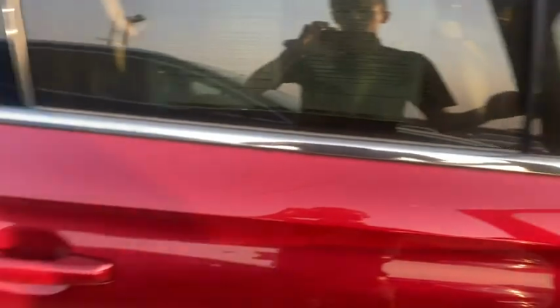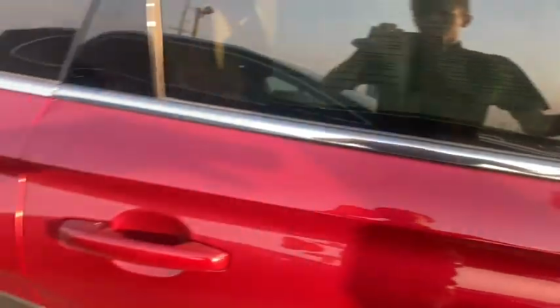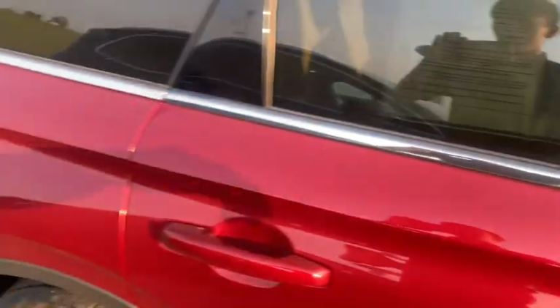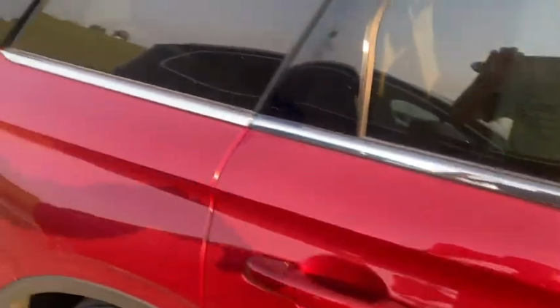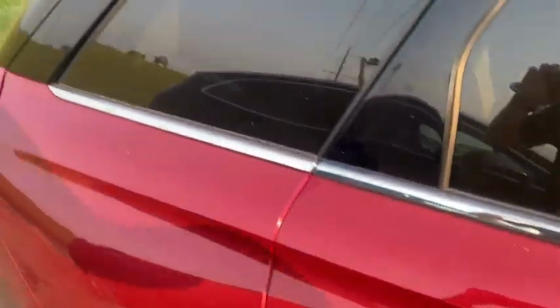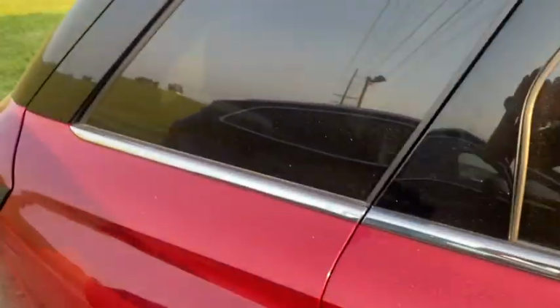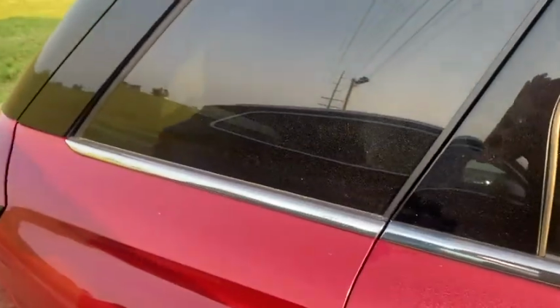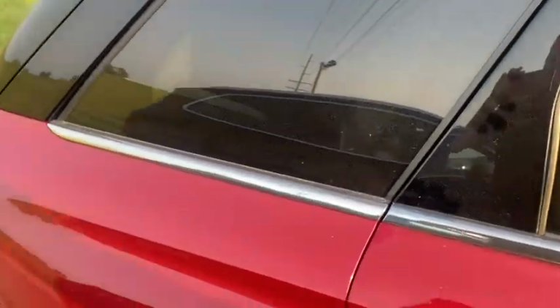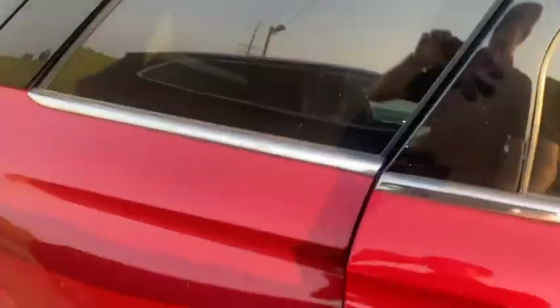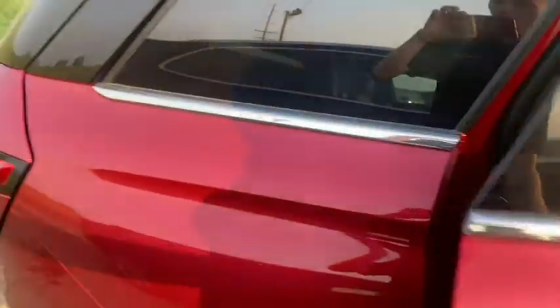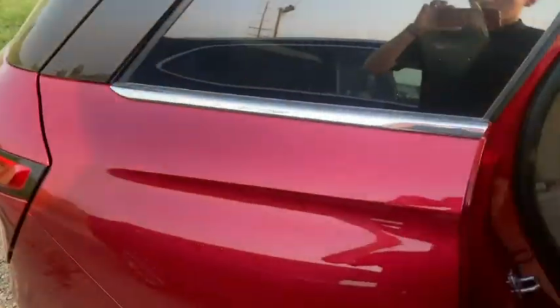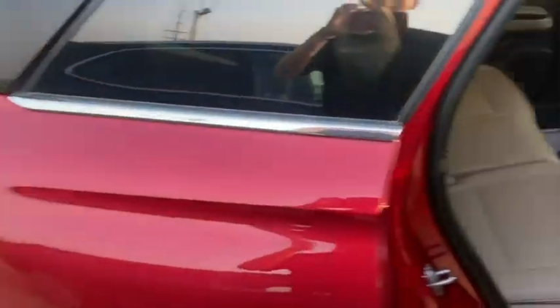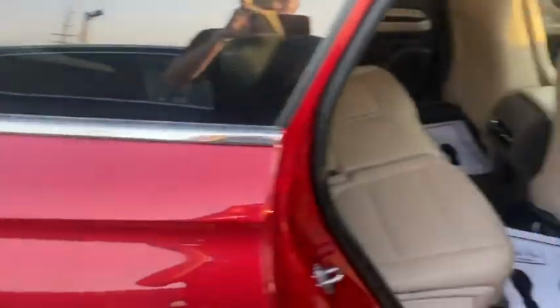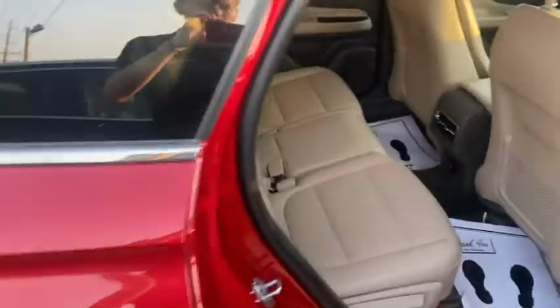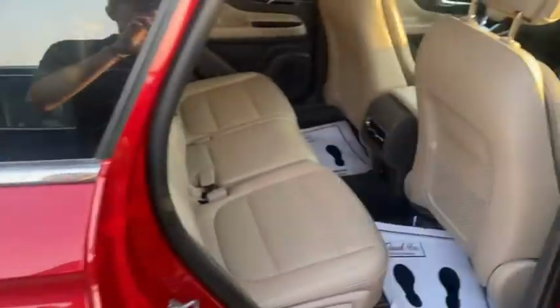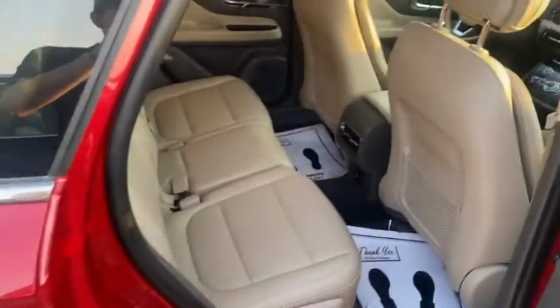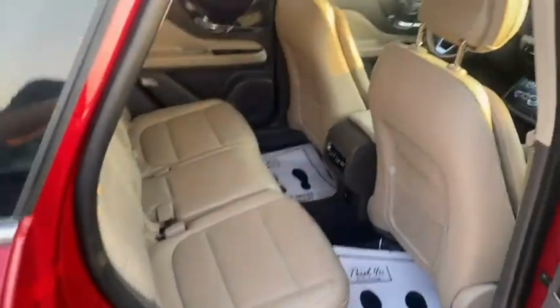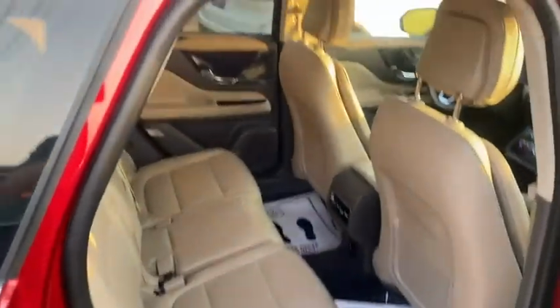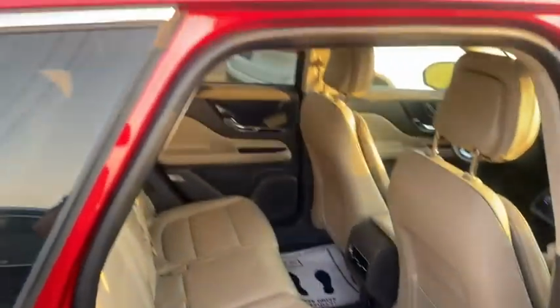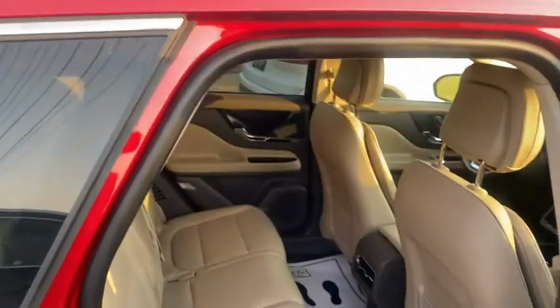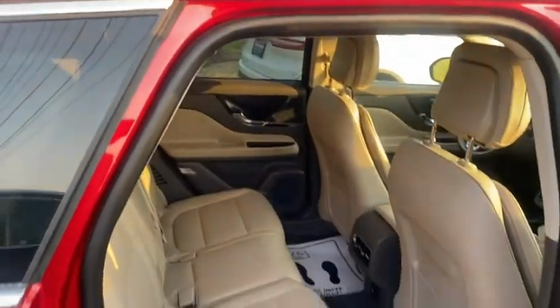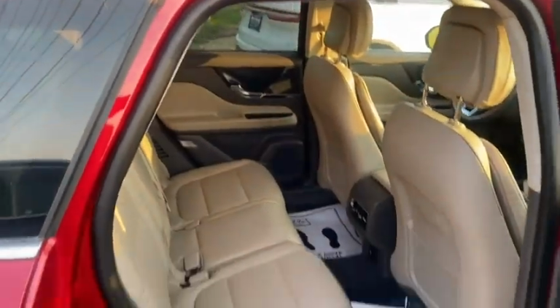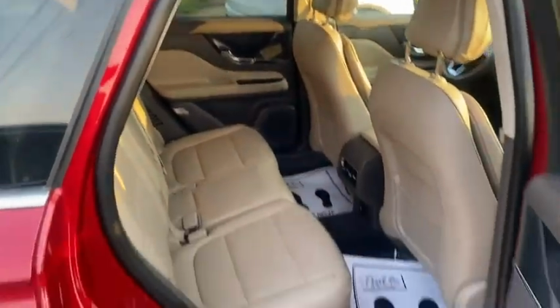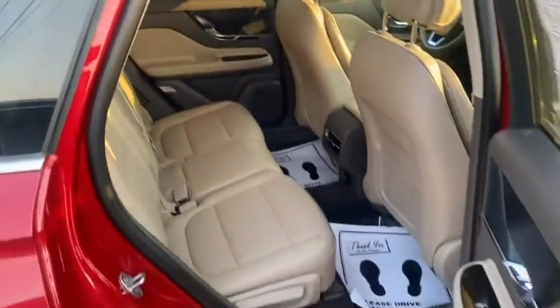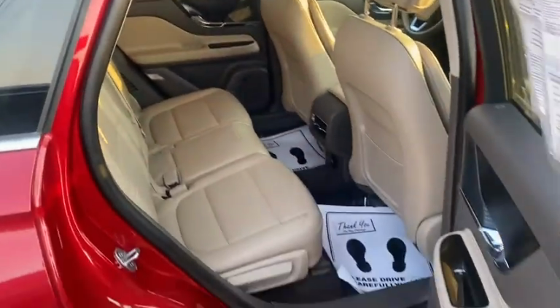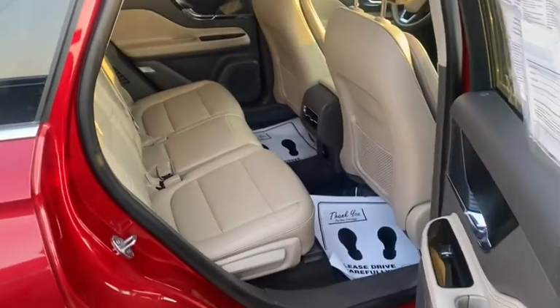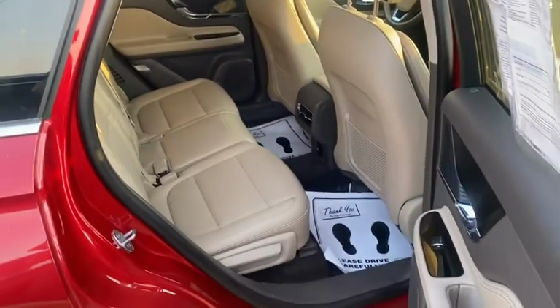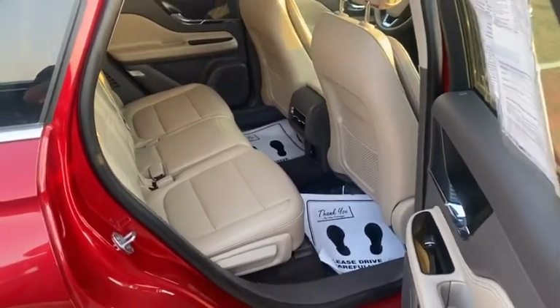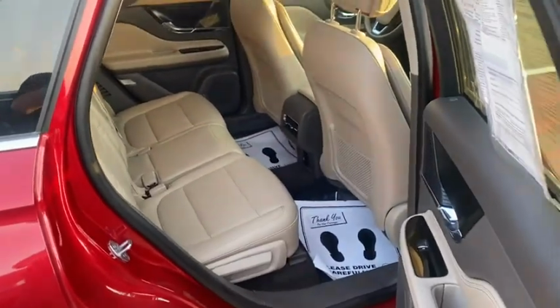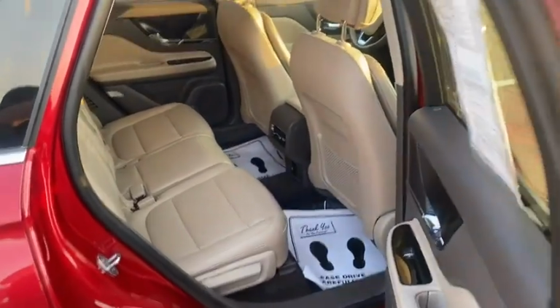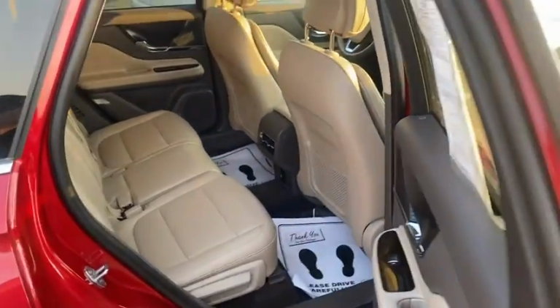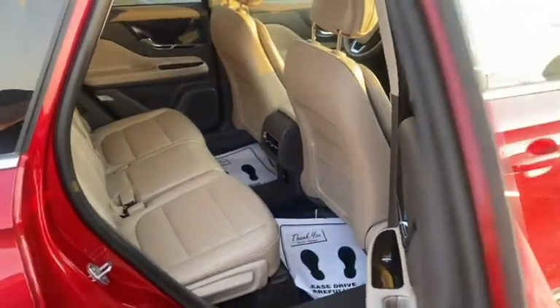And then peeking into the back, you can see it offers plenty of space for anybody you'd want to put back here.